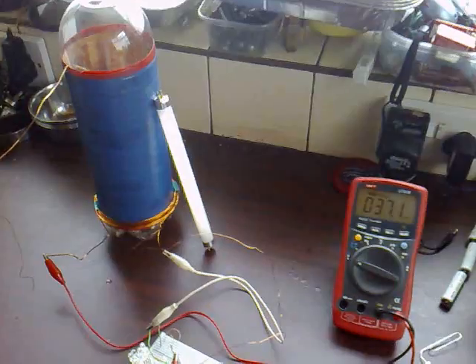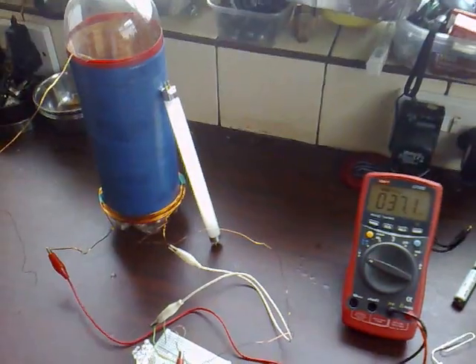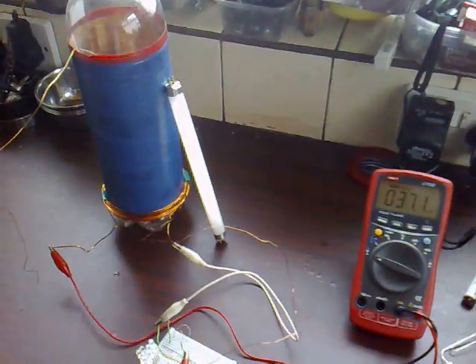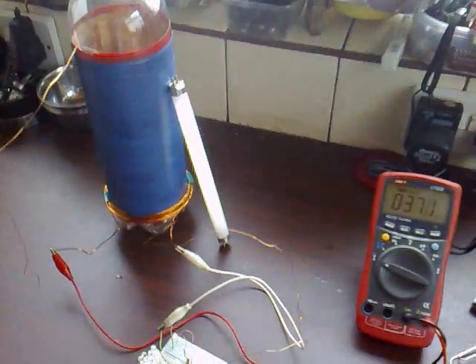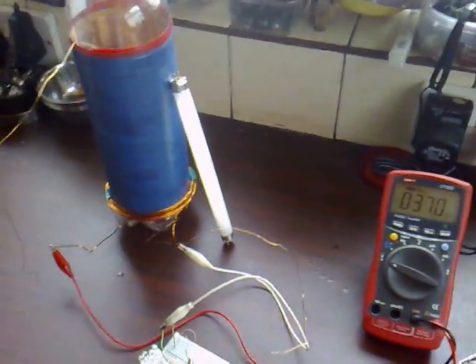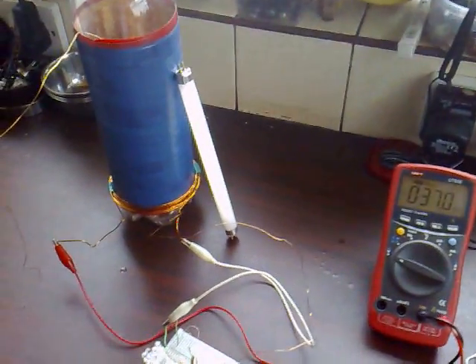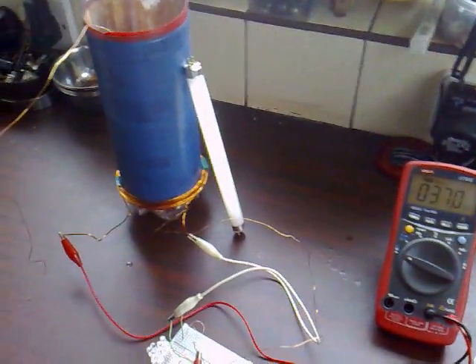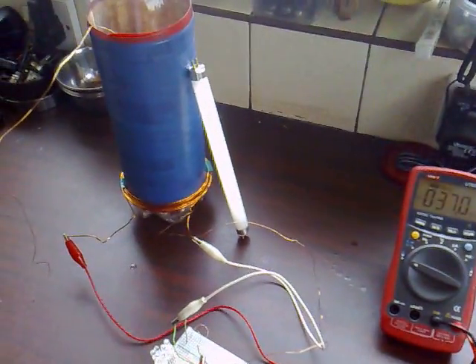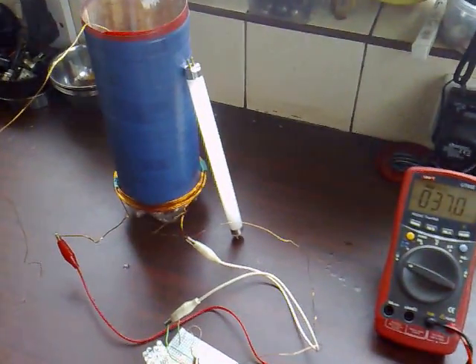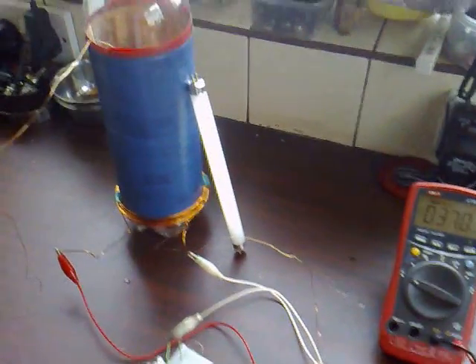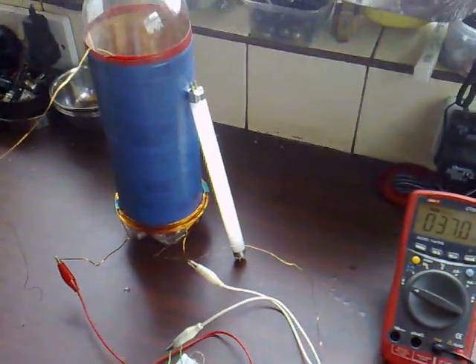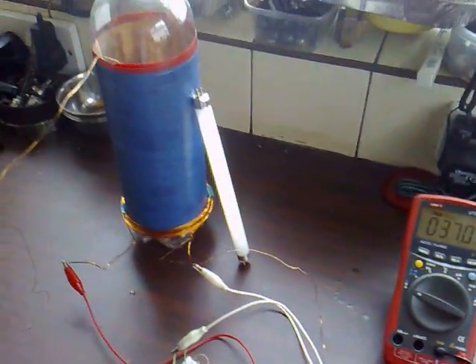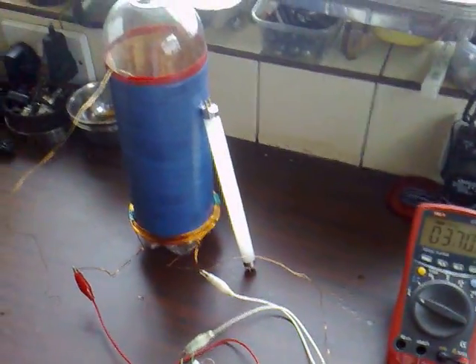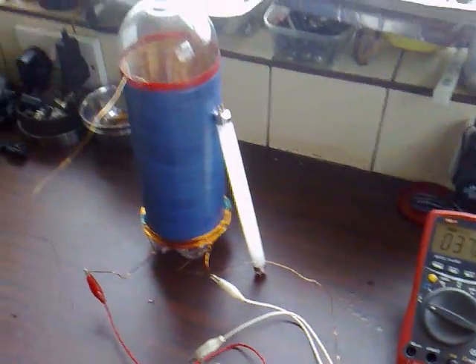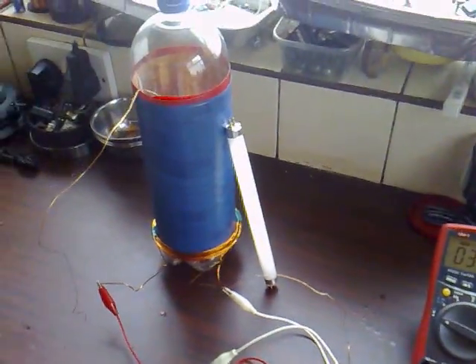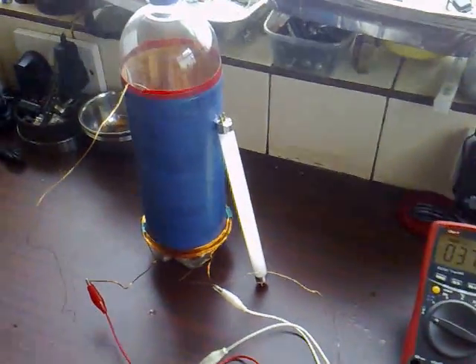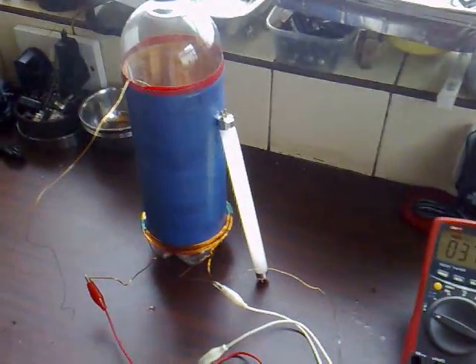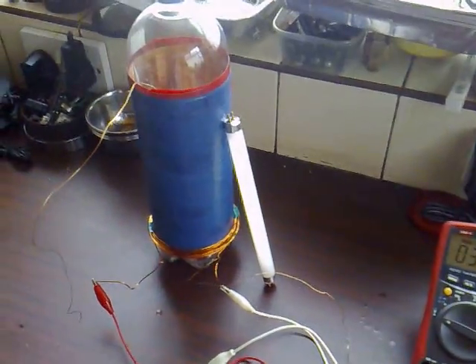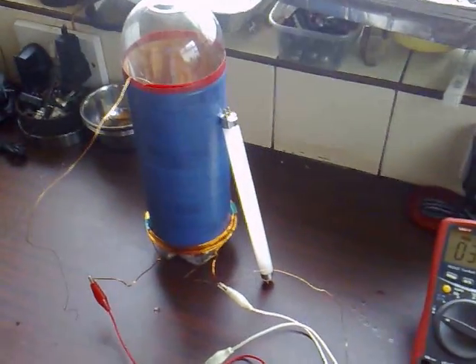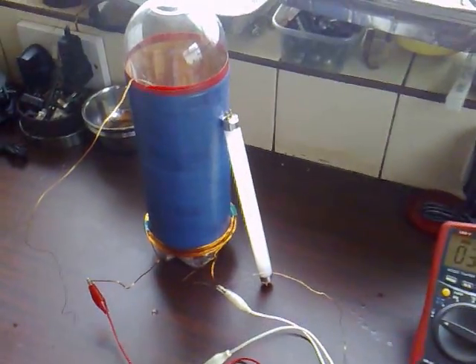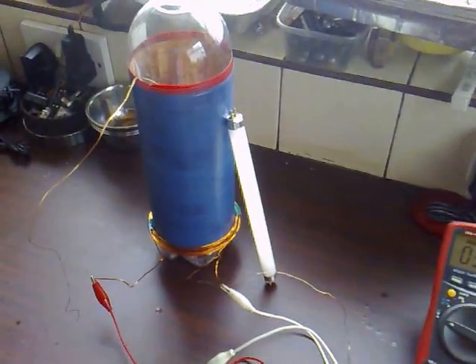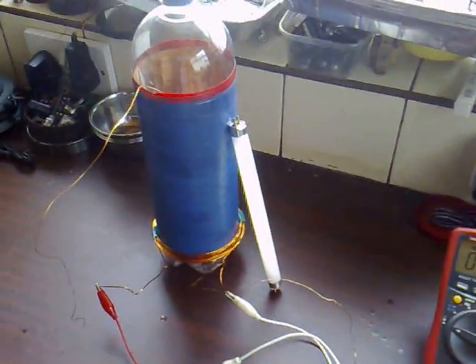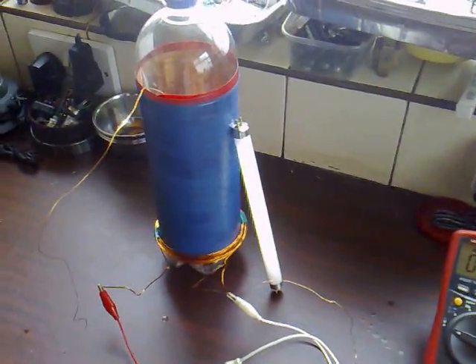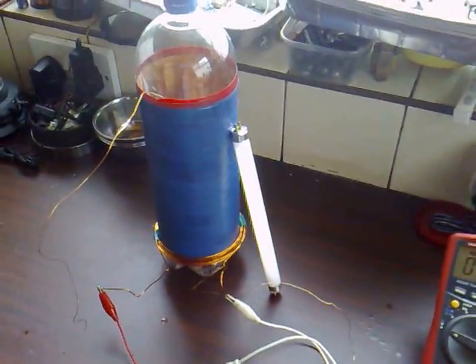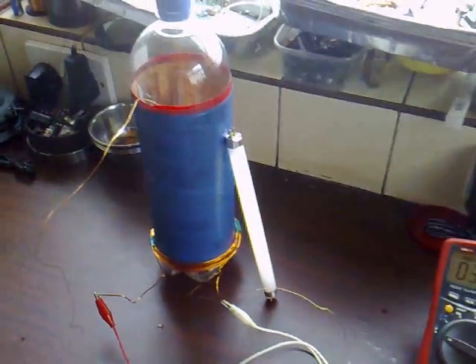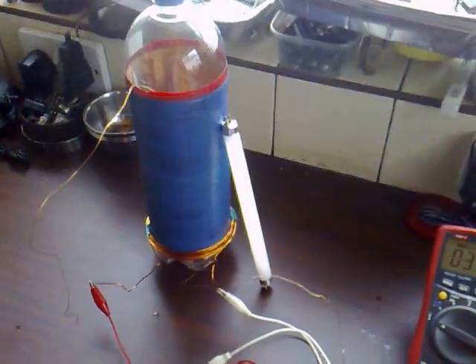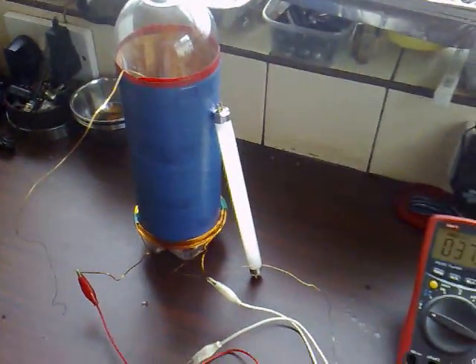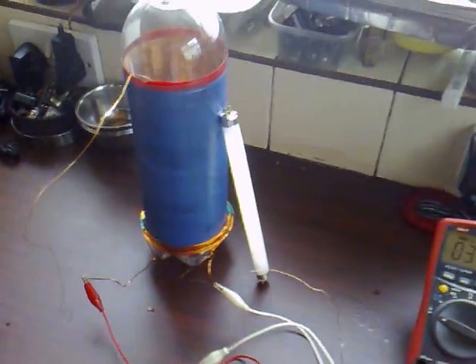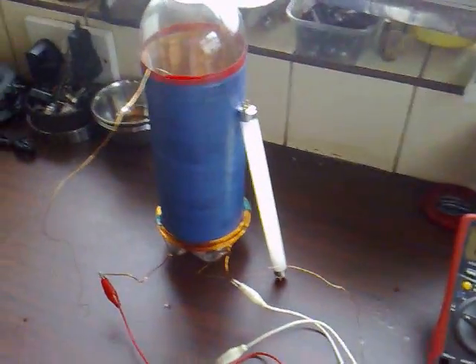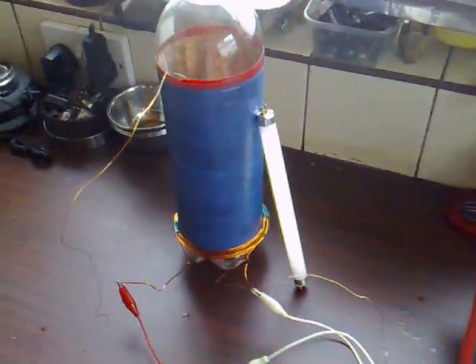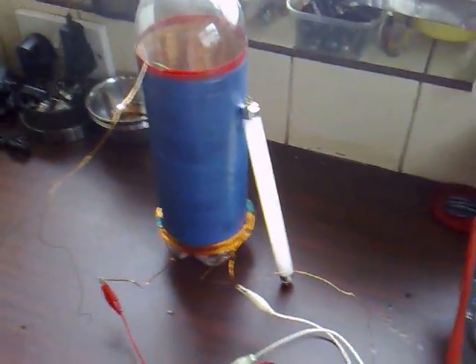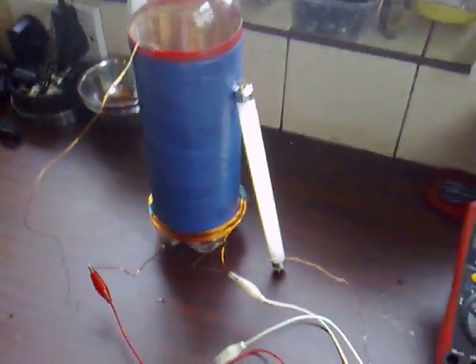Just a couple of experiments to show you today. This week I've been working on trying to maximize the output of the coil.